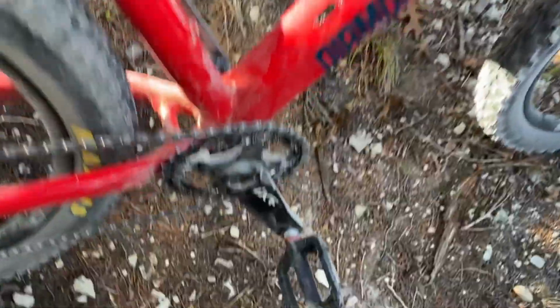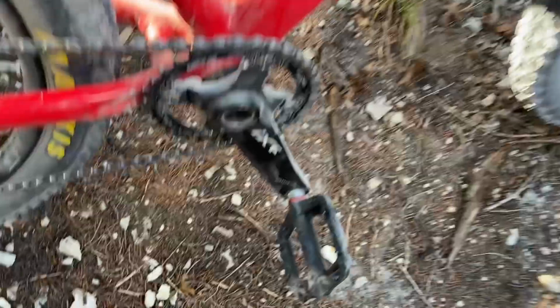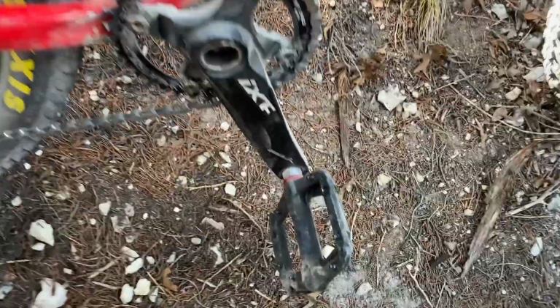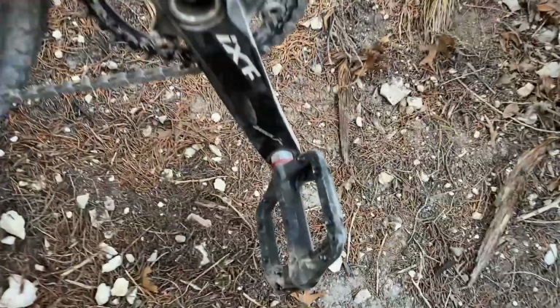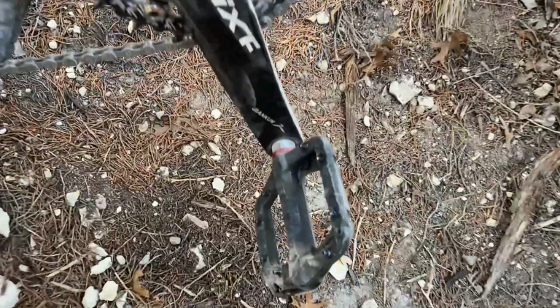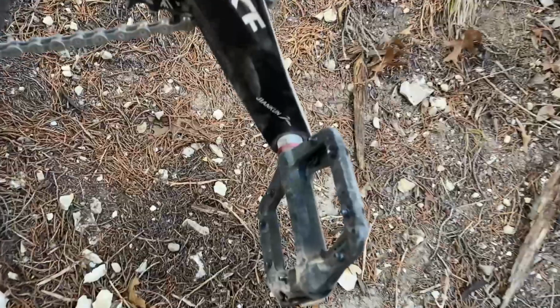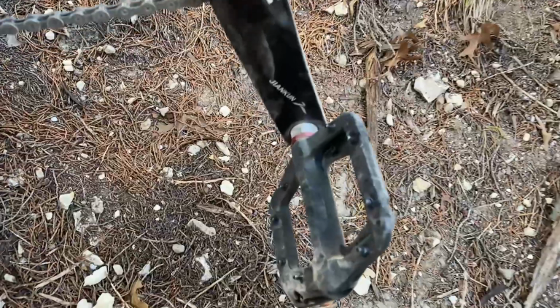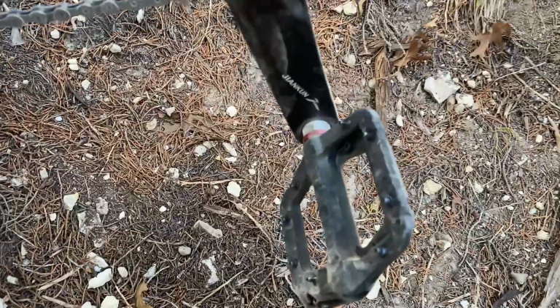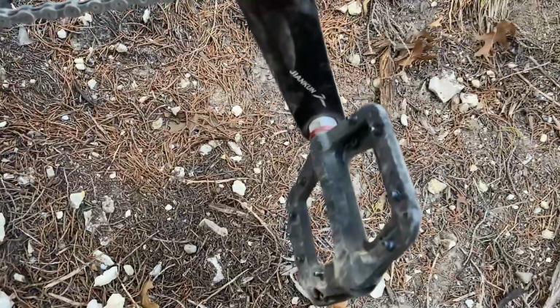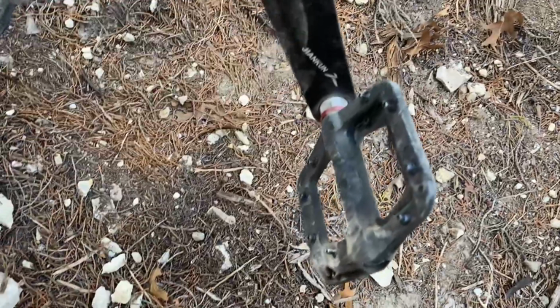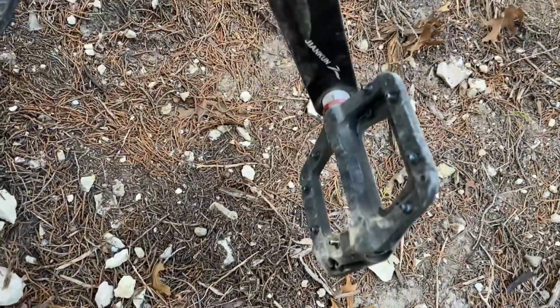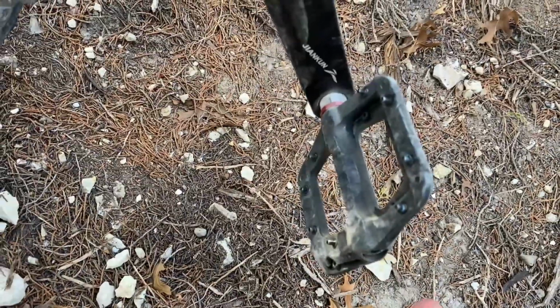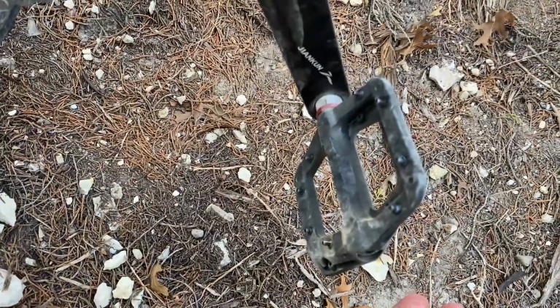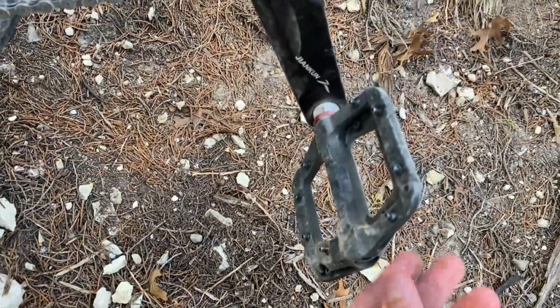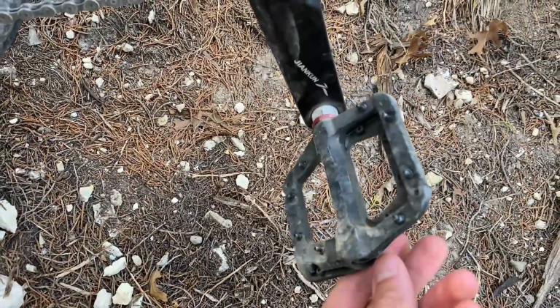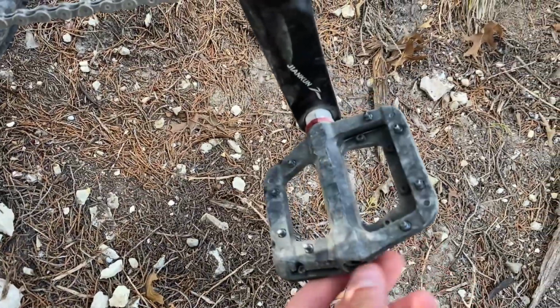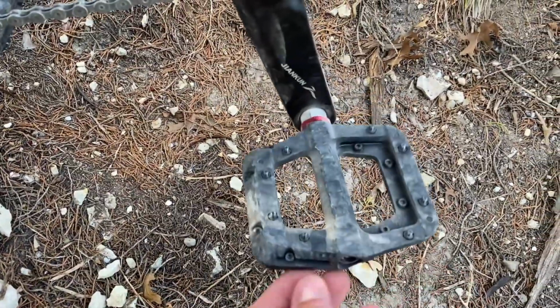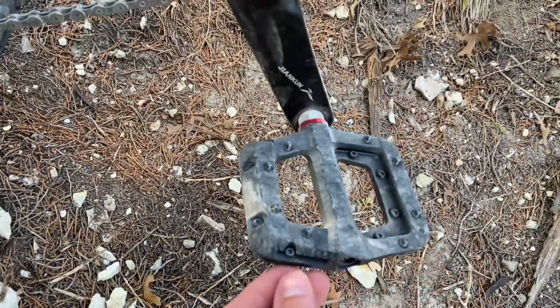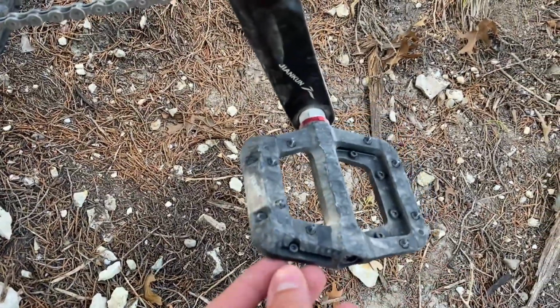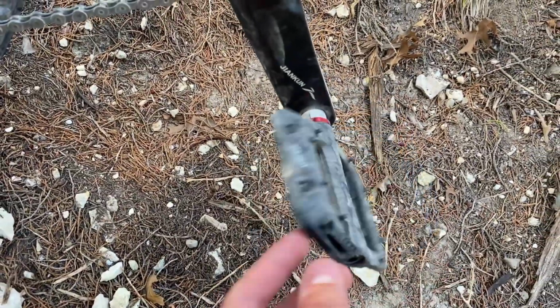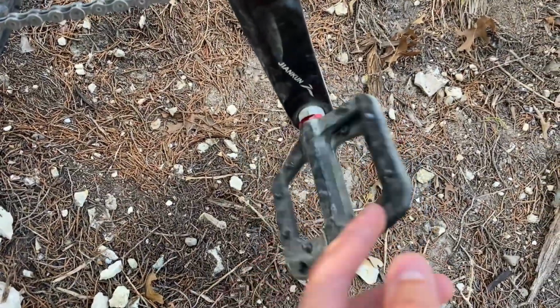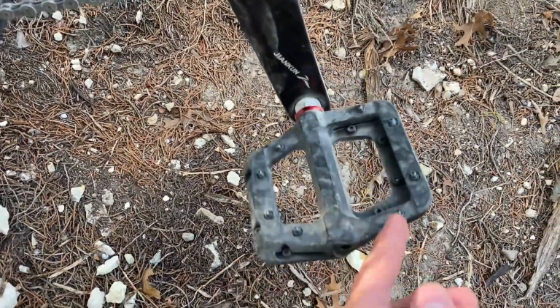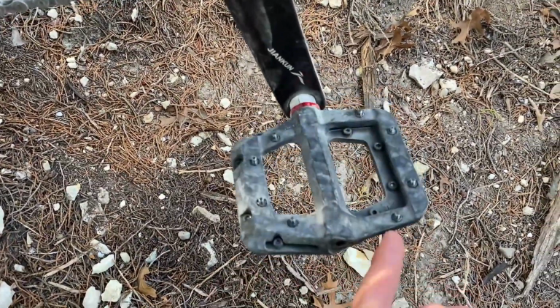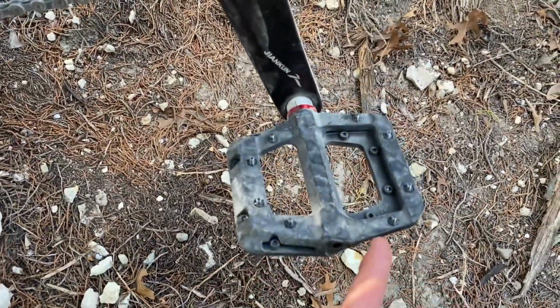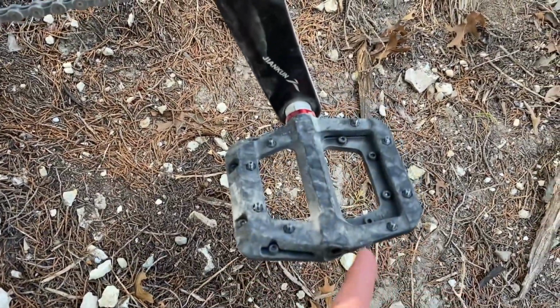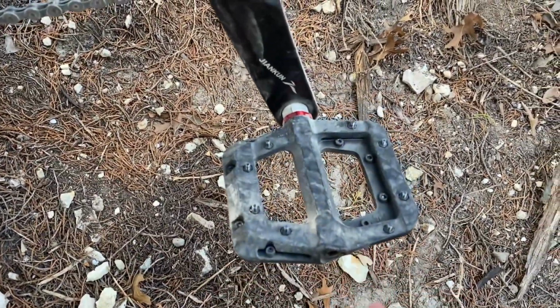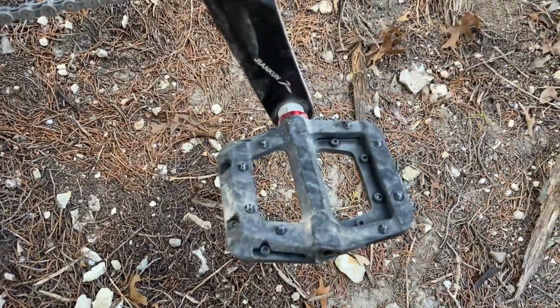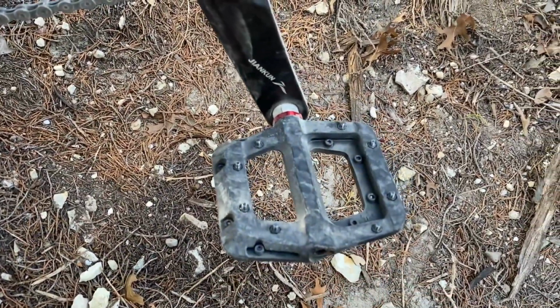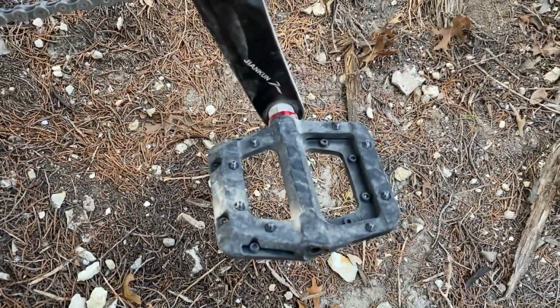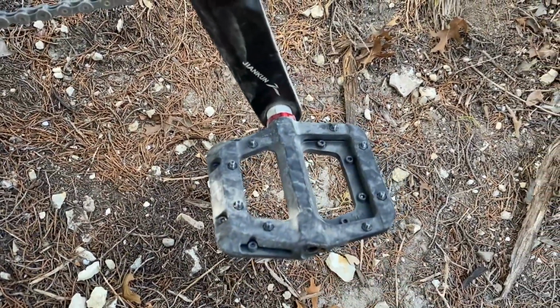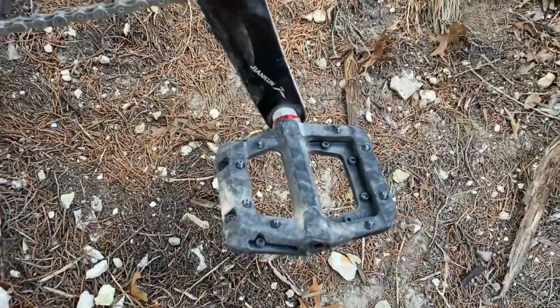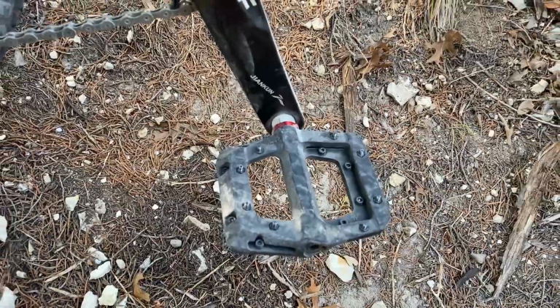The next upgrade were the pedals. These are Fucre pedals, available on Amazon — you've probably heard of these.